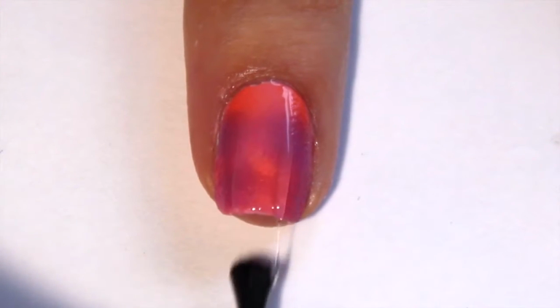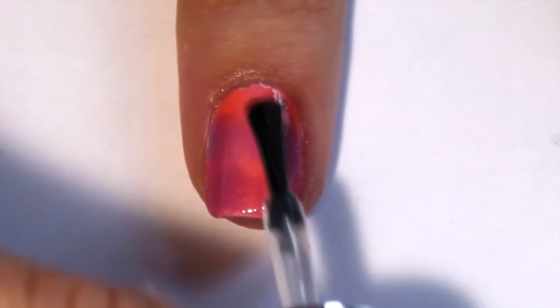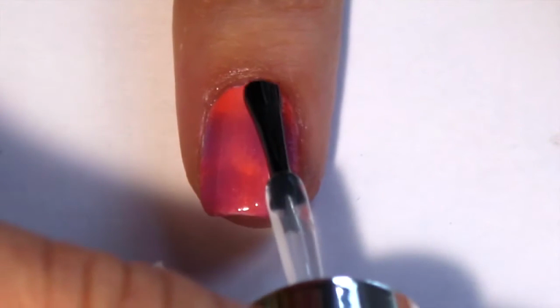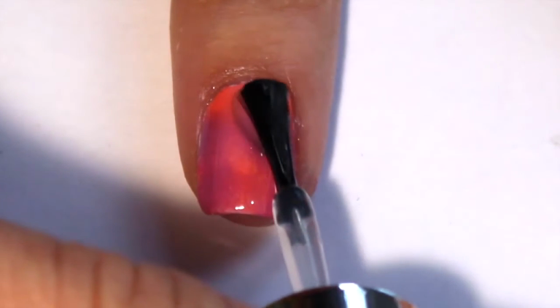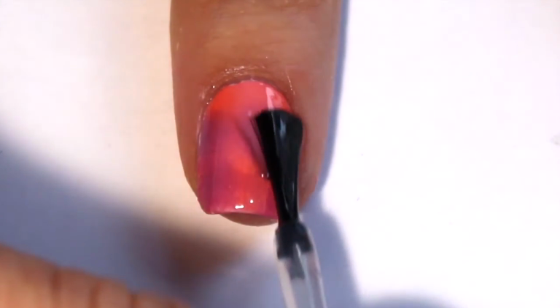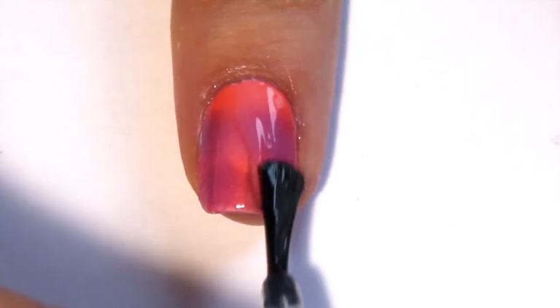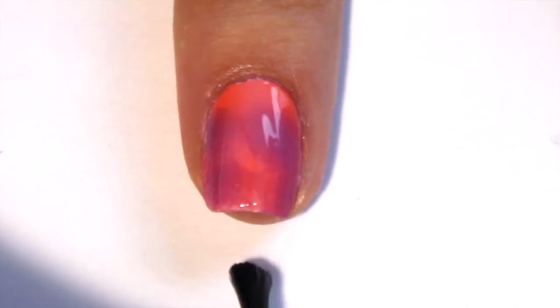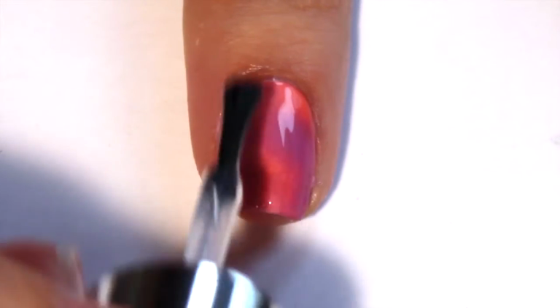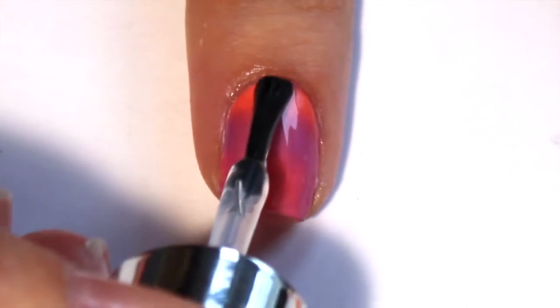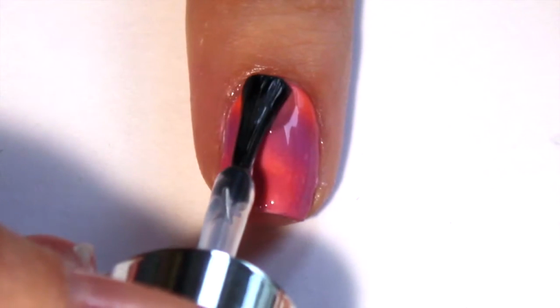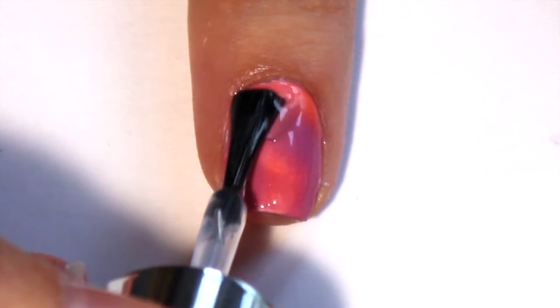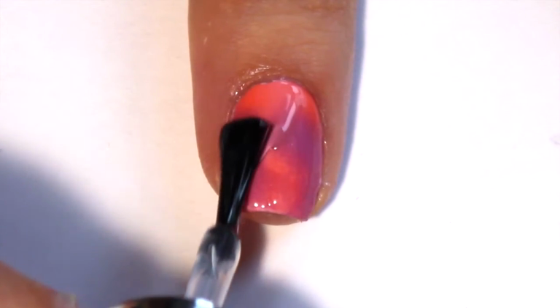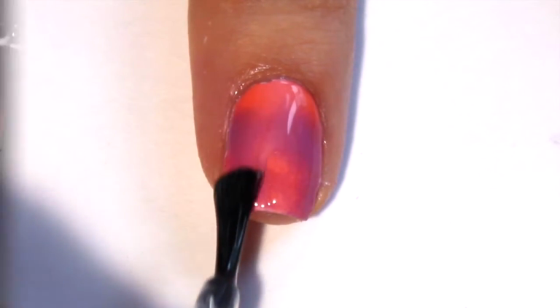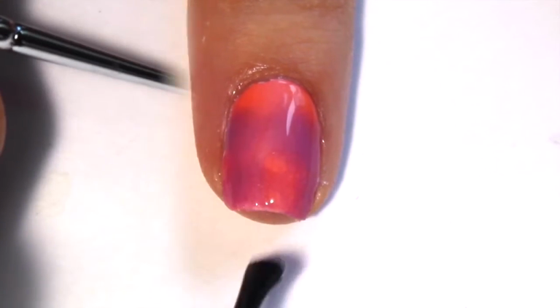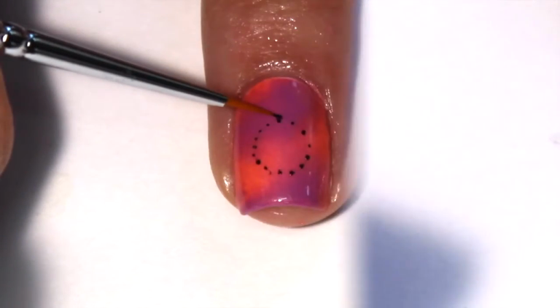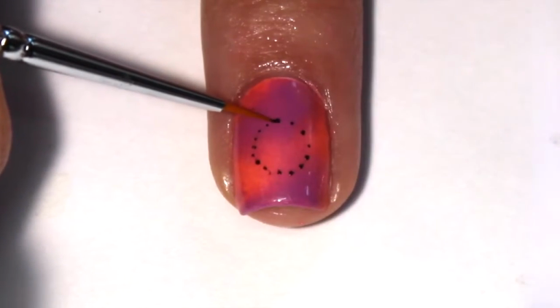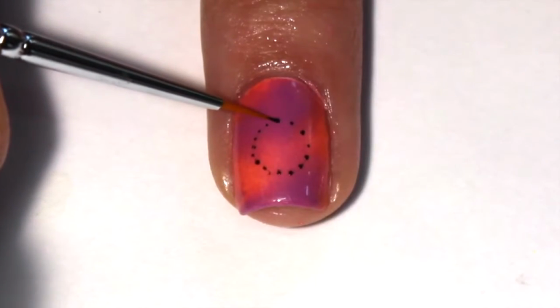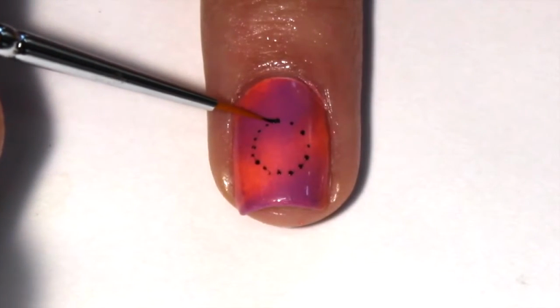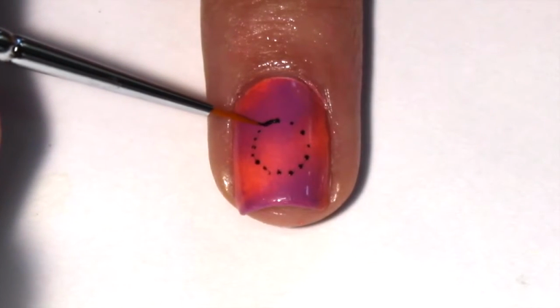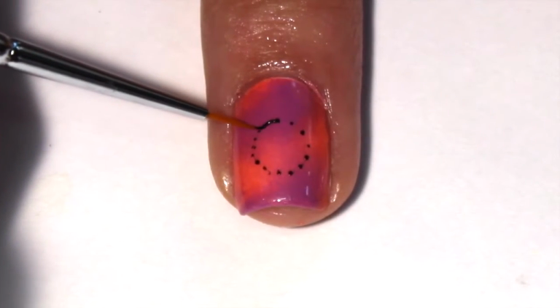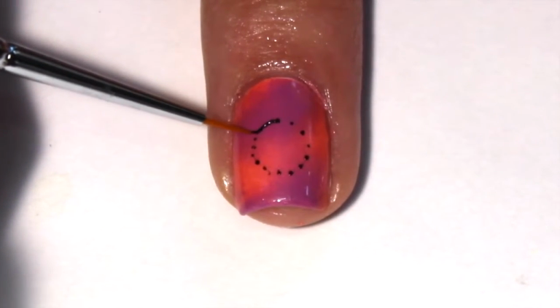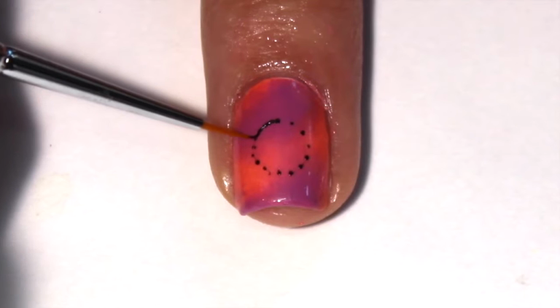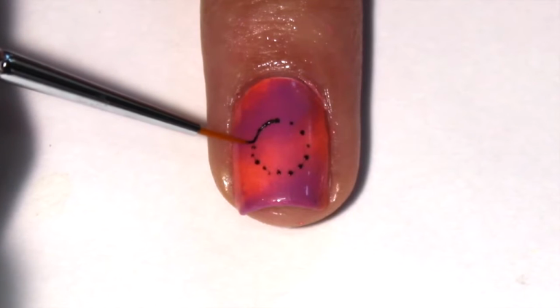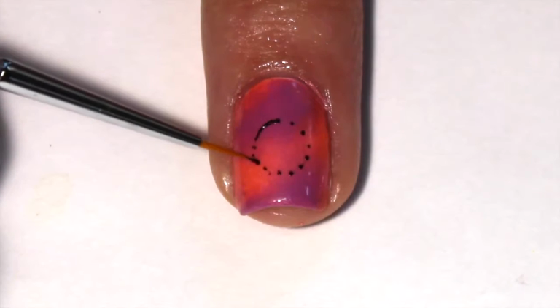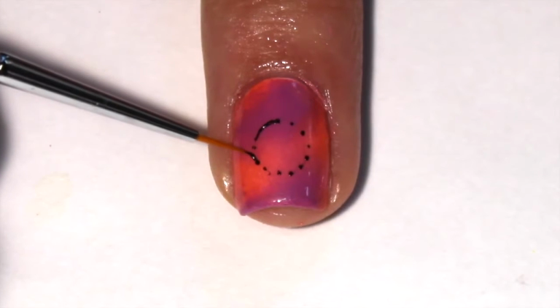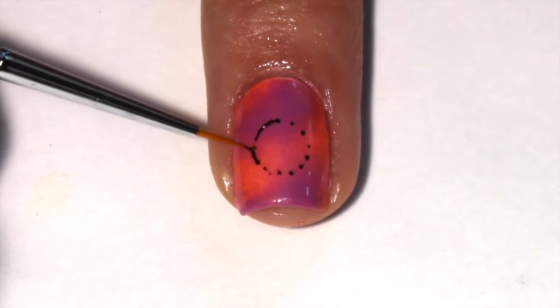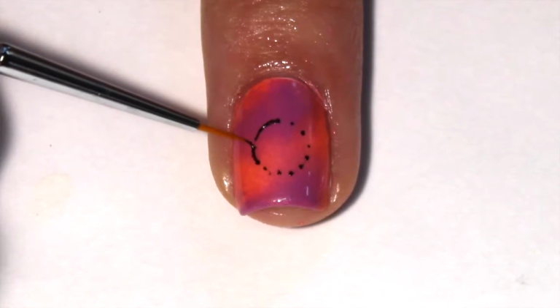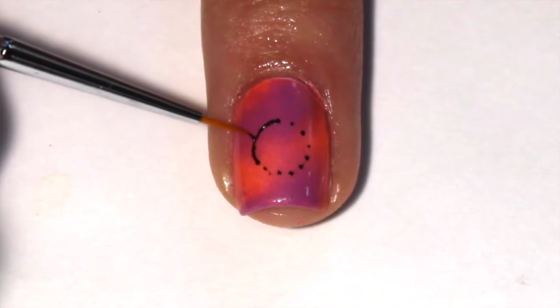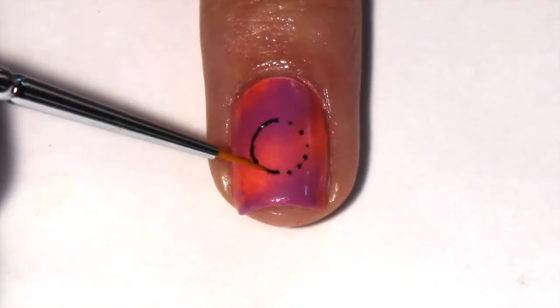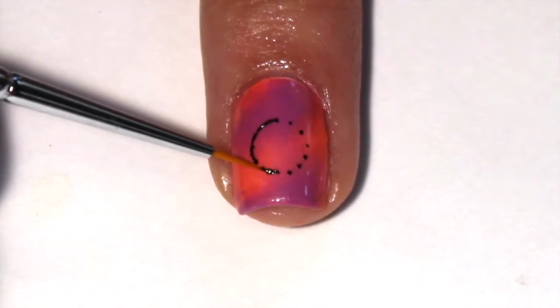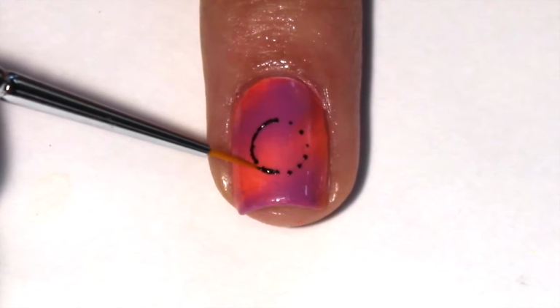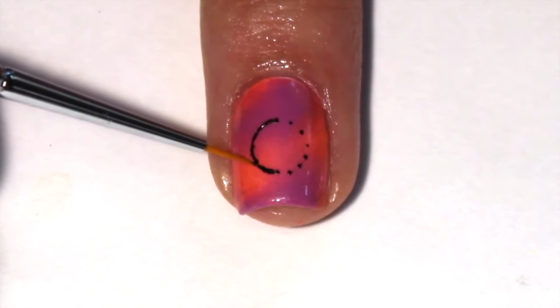Now apply a top coat to blend out the colors. For the middle finger, we are going to do a ferris wheel.